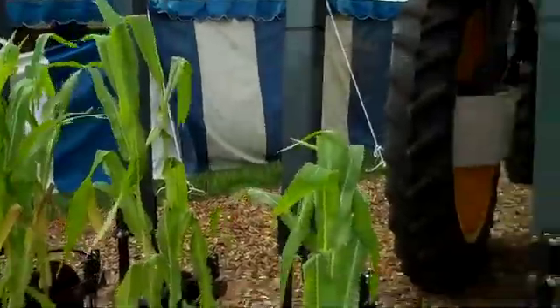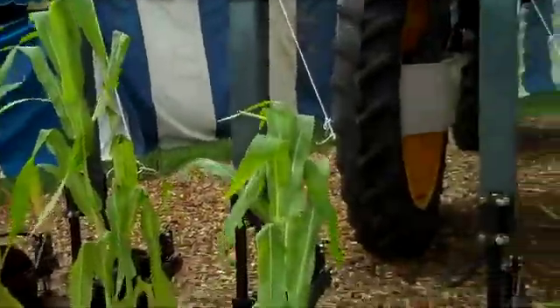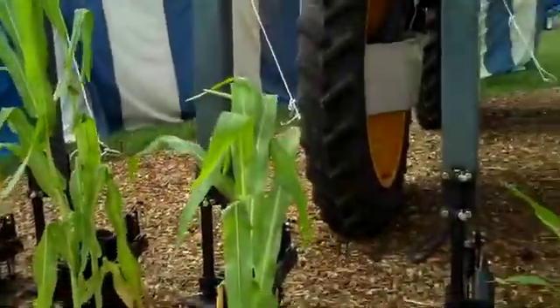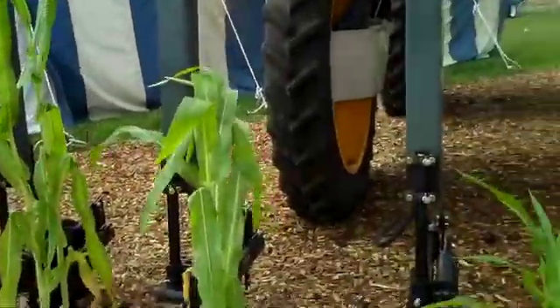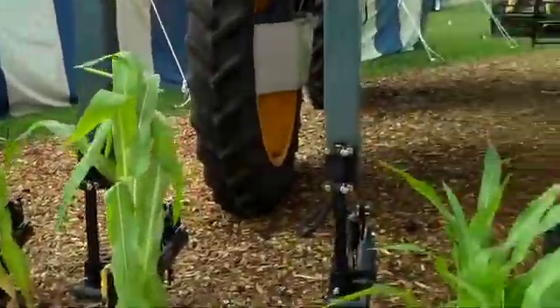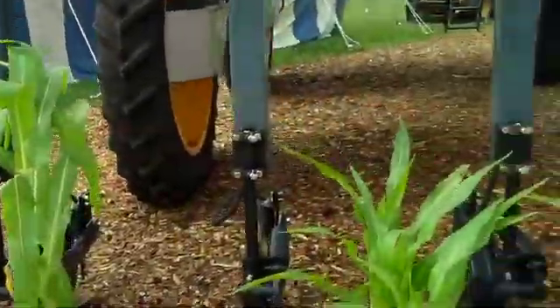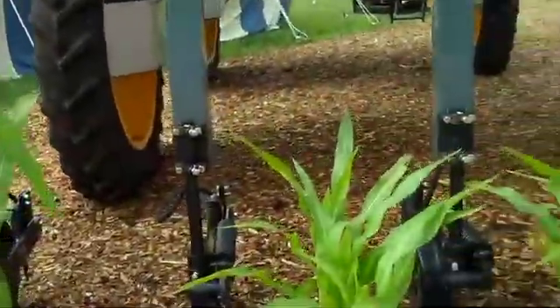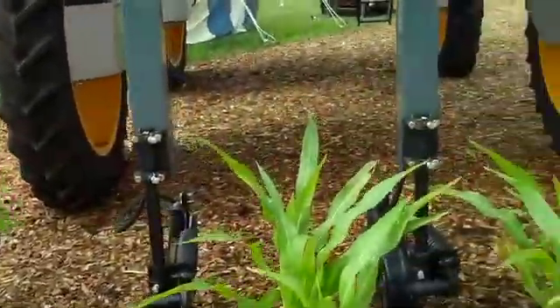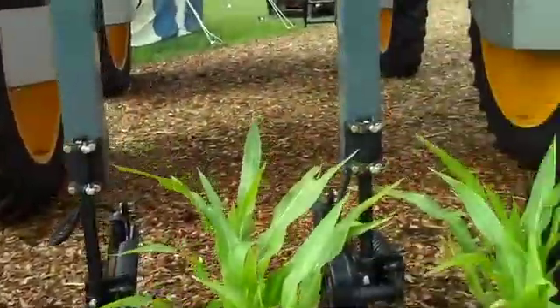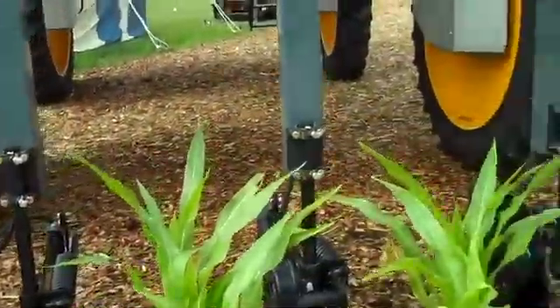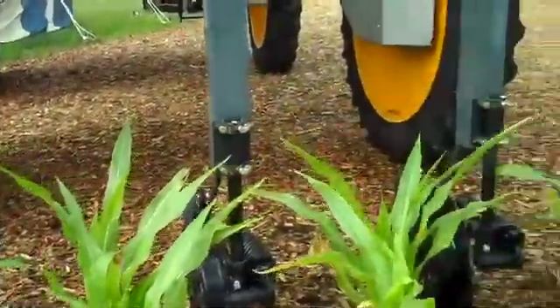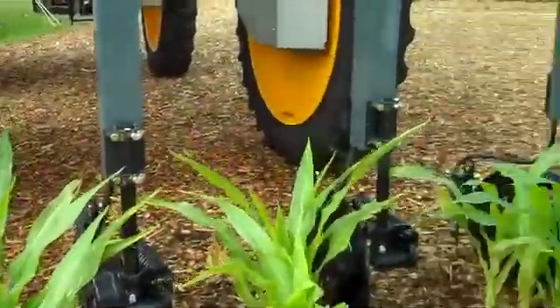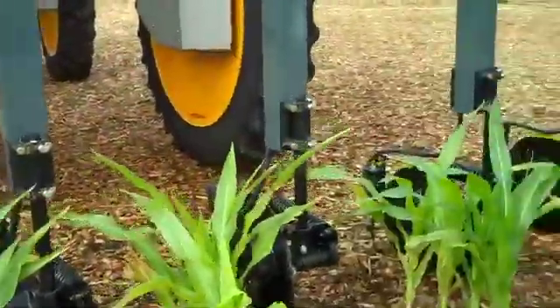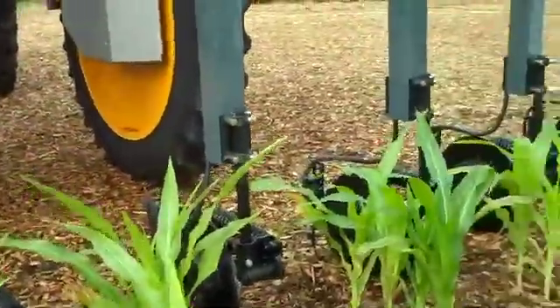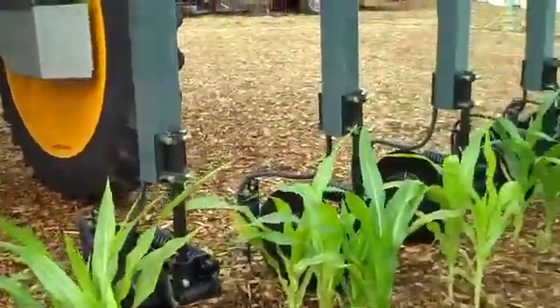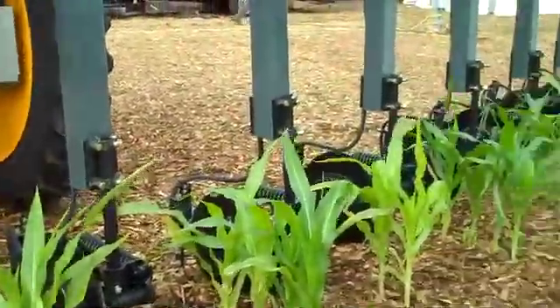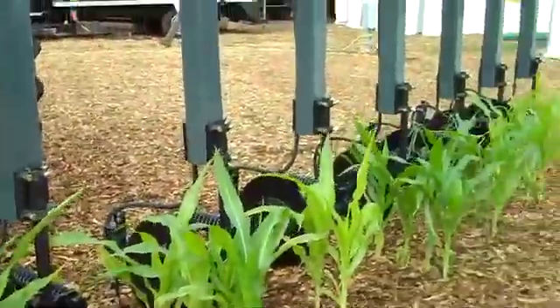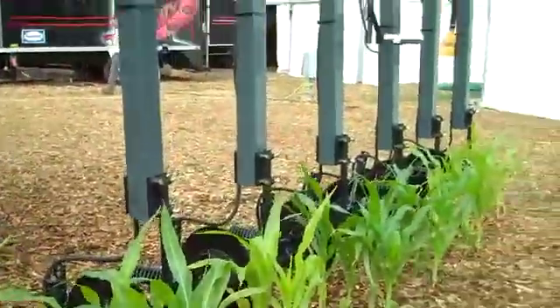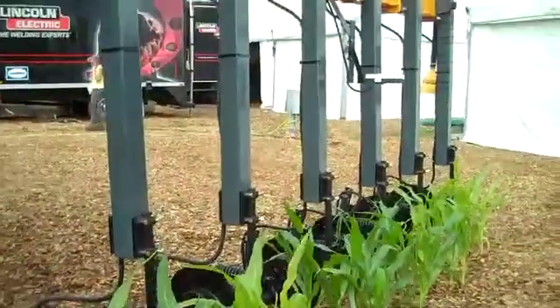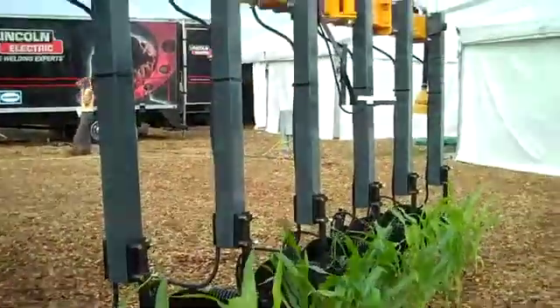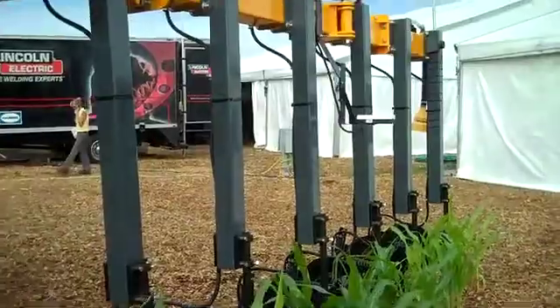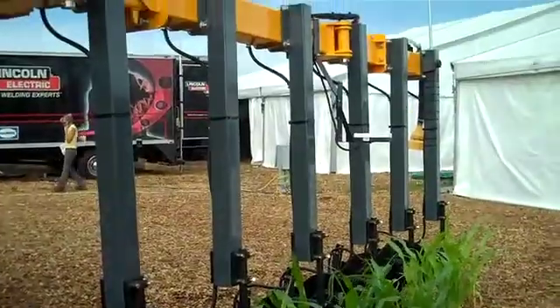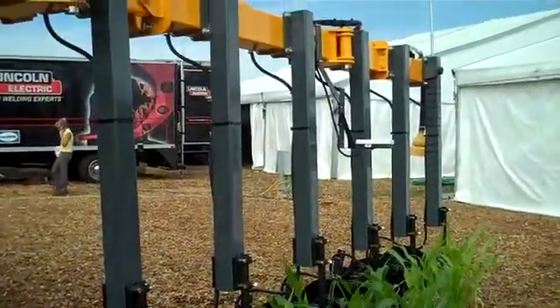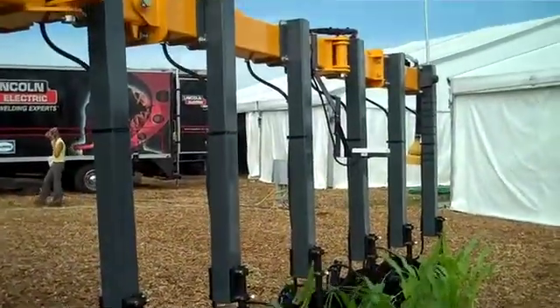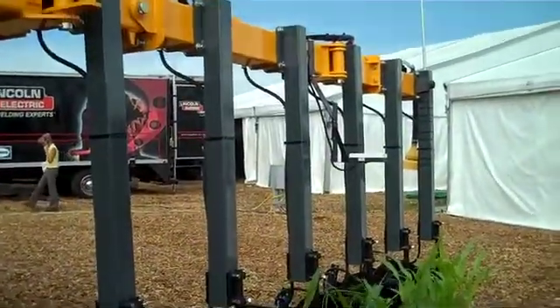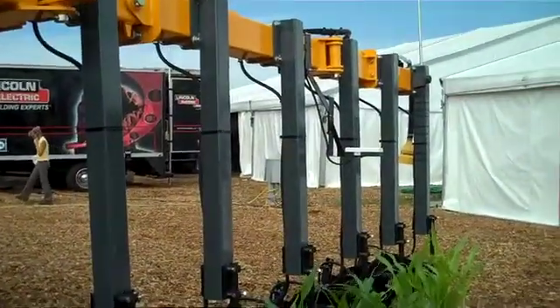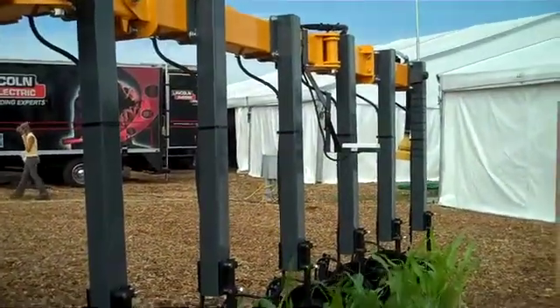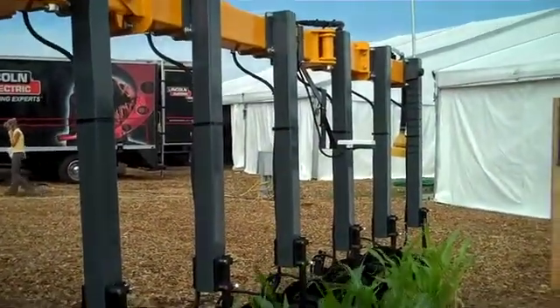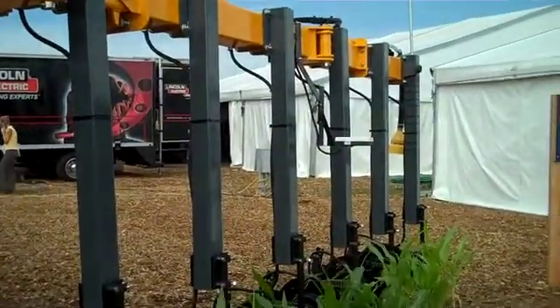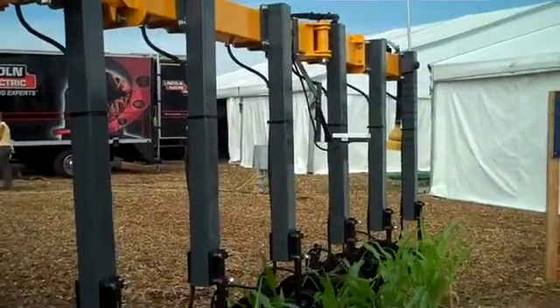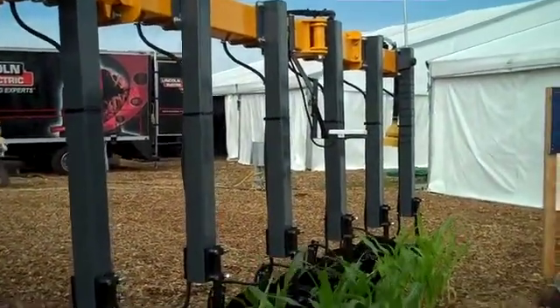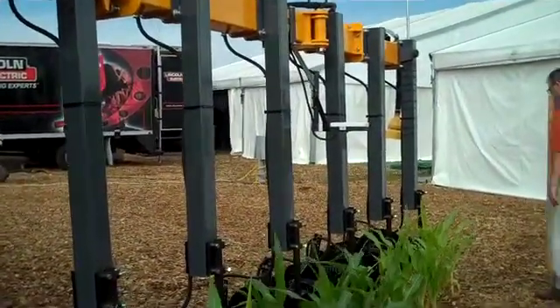We're here in lot 517 at the Farm Progress Show. Or if you would like some more information, you can always visit us at agleader.com.